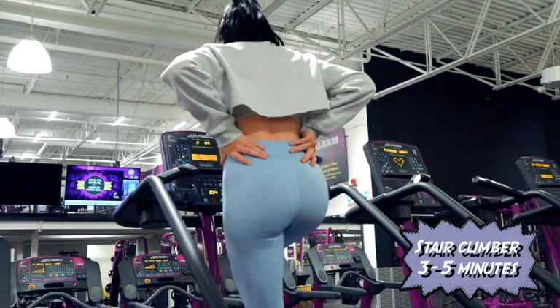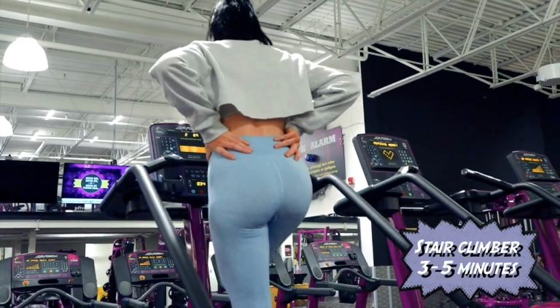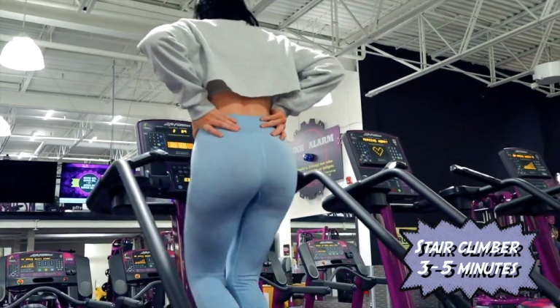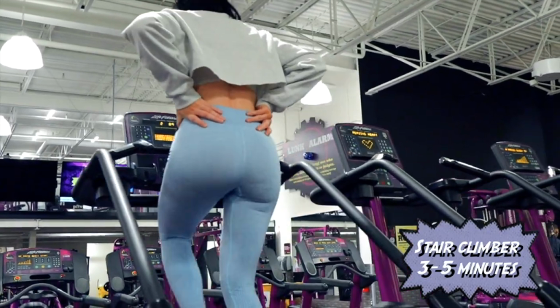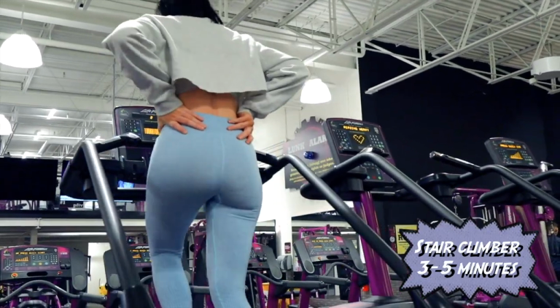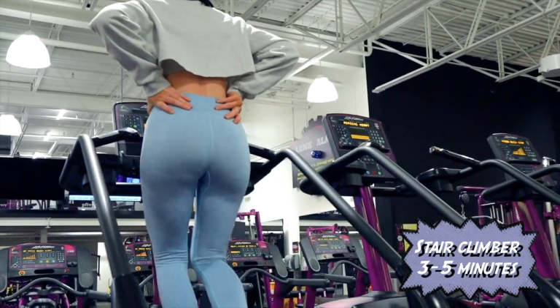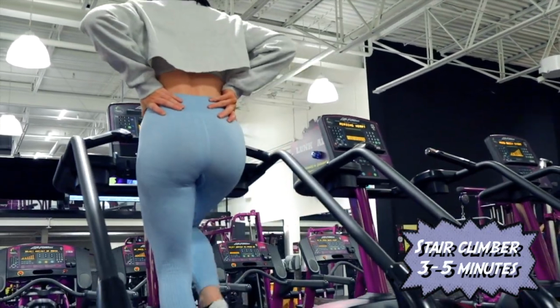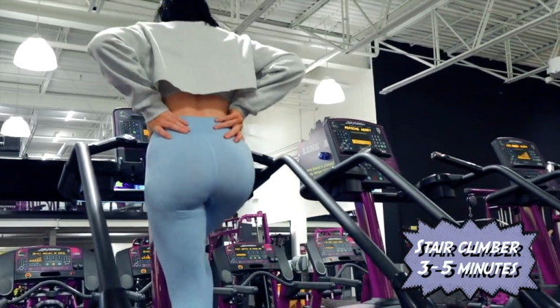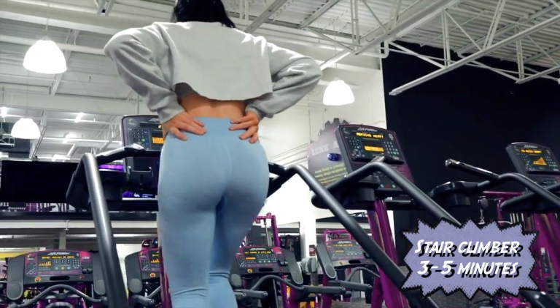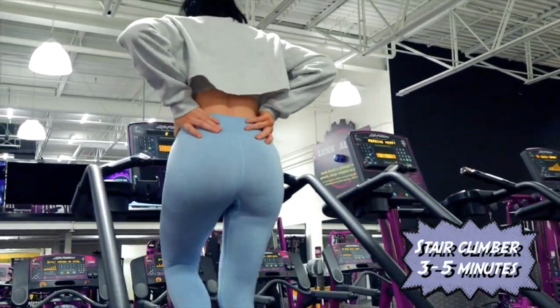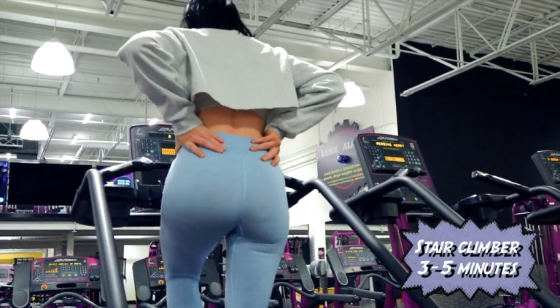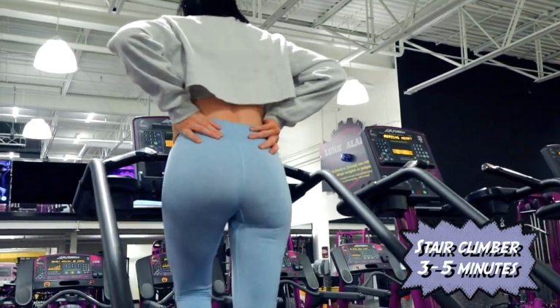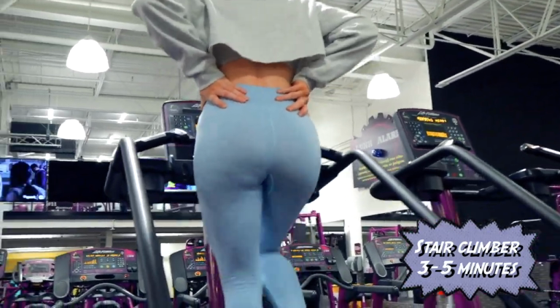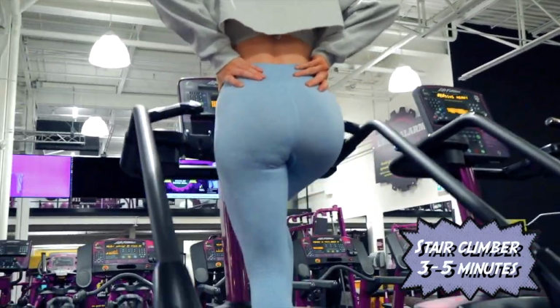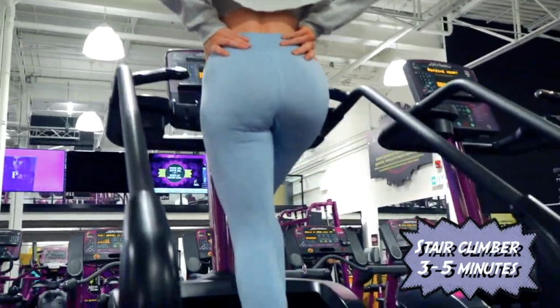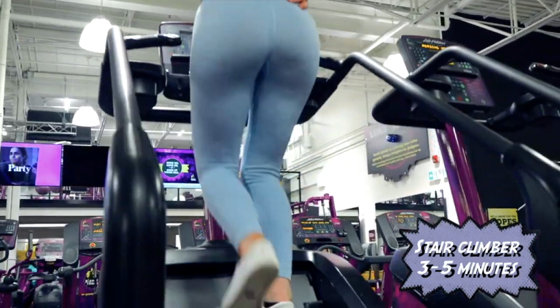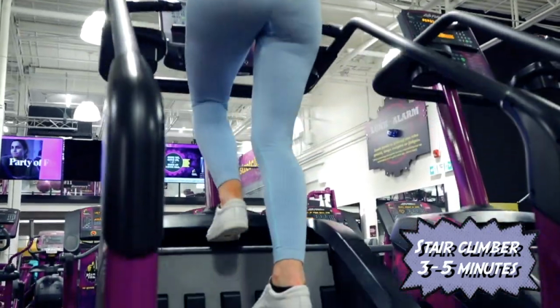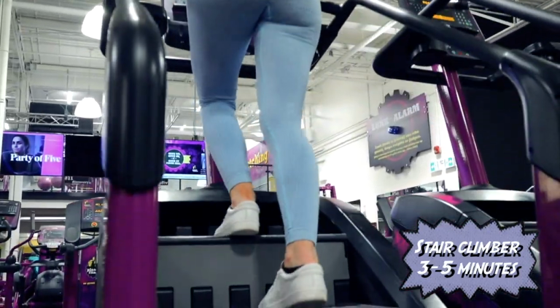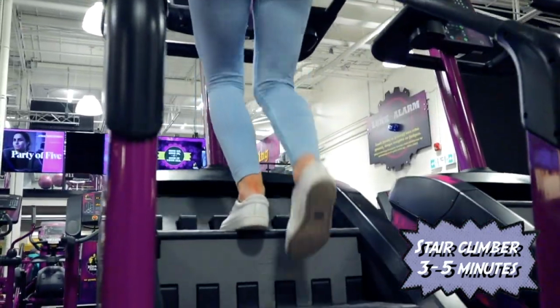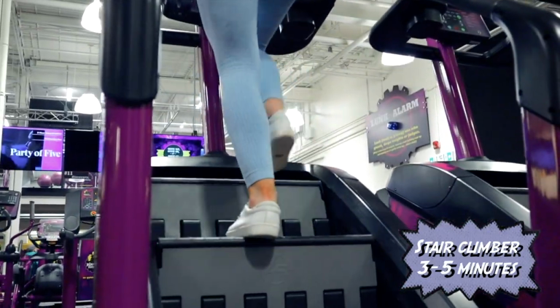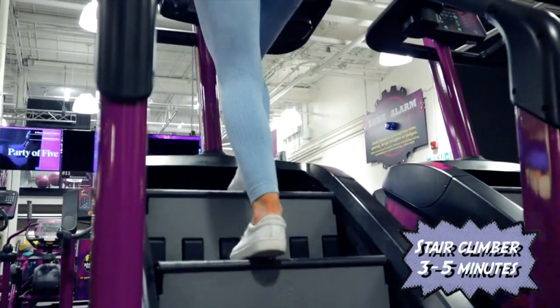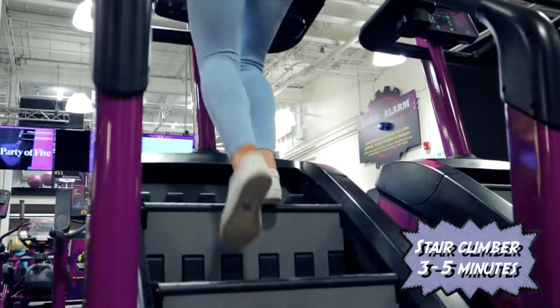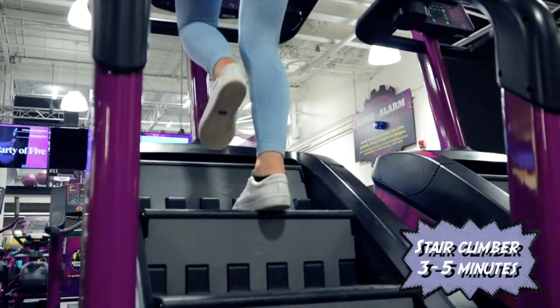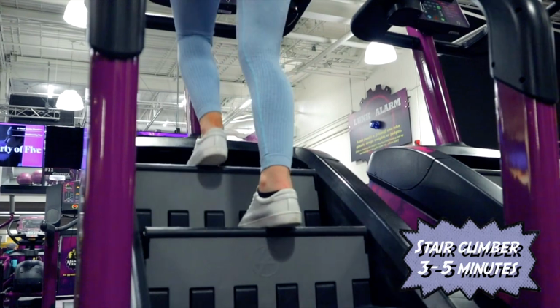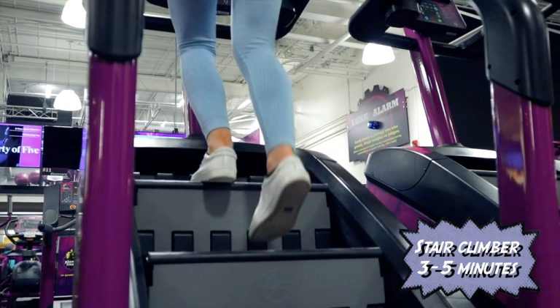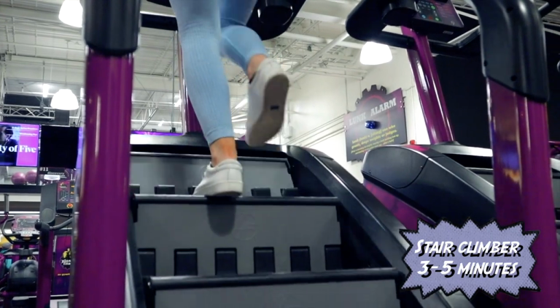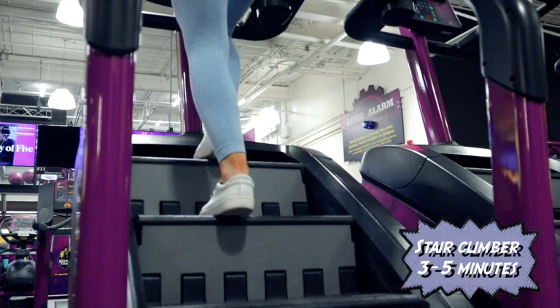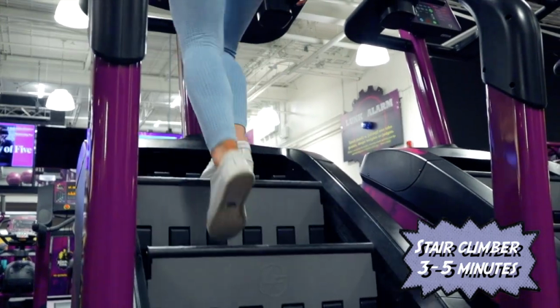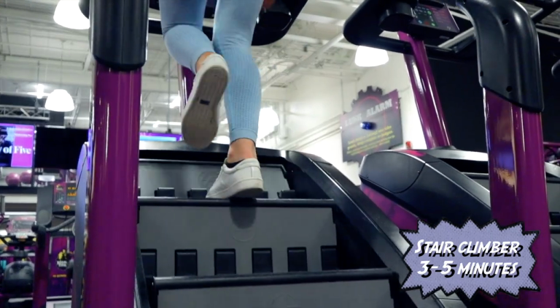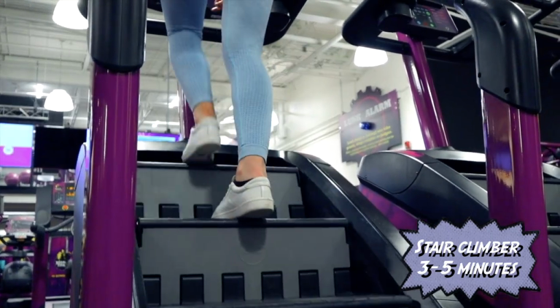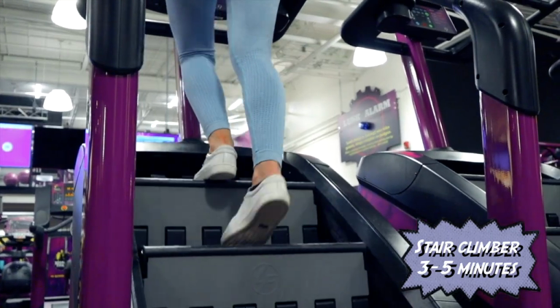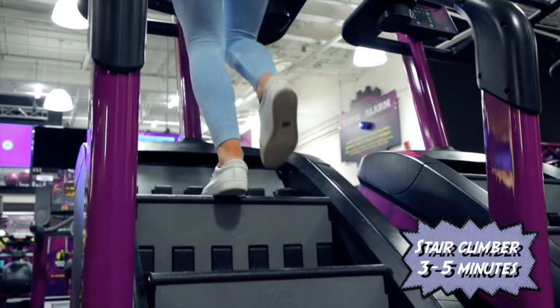Let's just start with it. We have the stair master to warm up my legs and to get a light sweat, basically to warm up all my muscles and get my body ready.